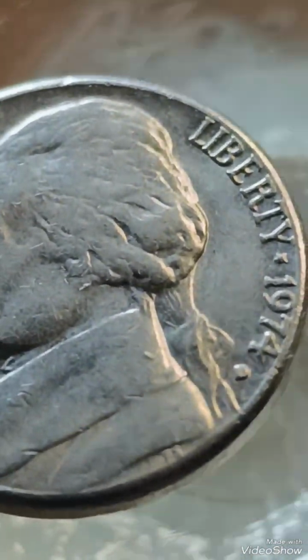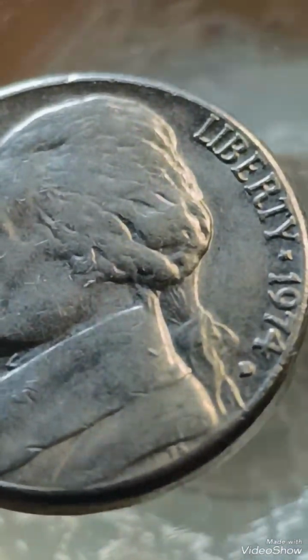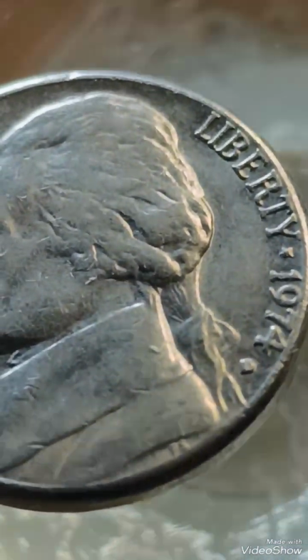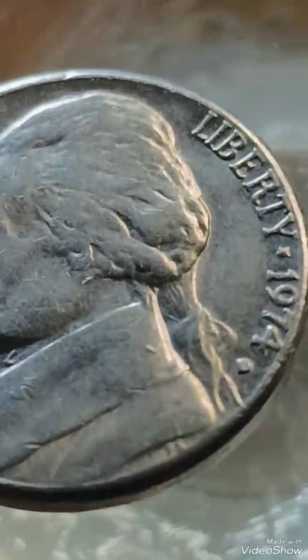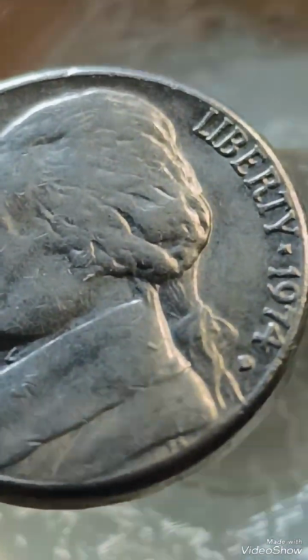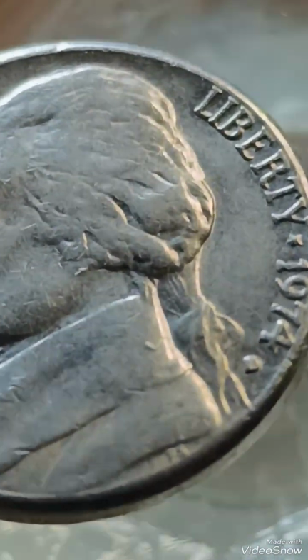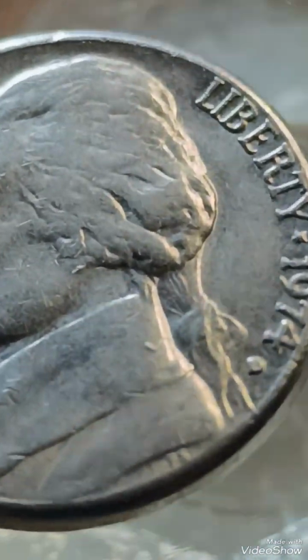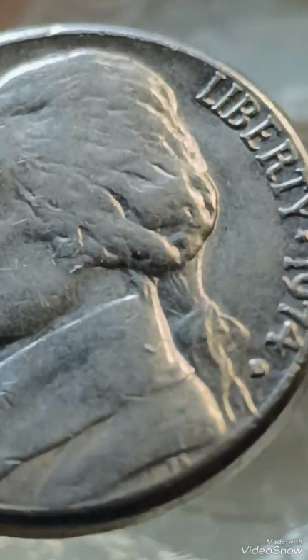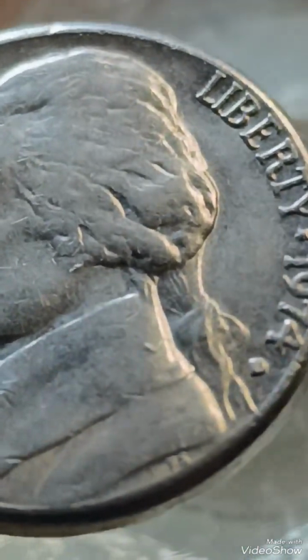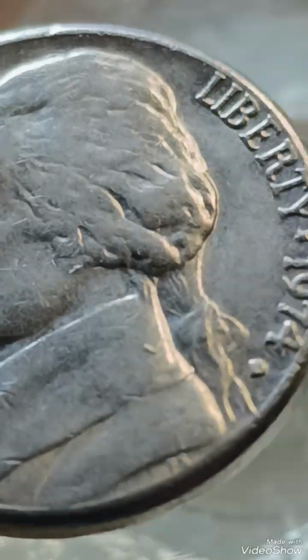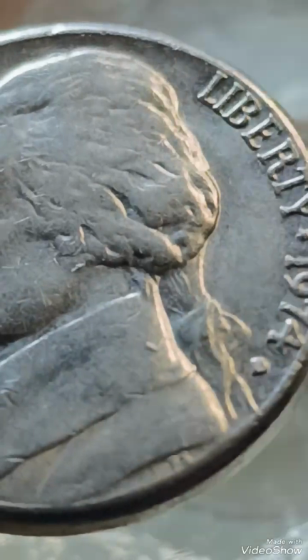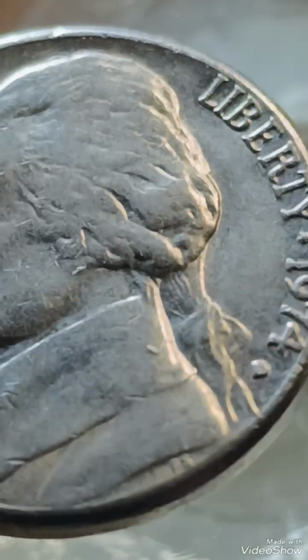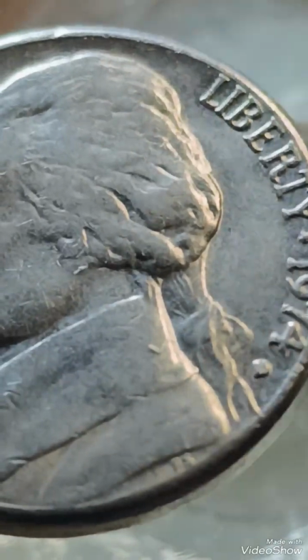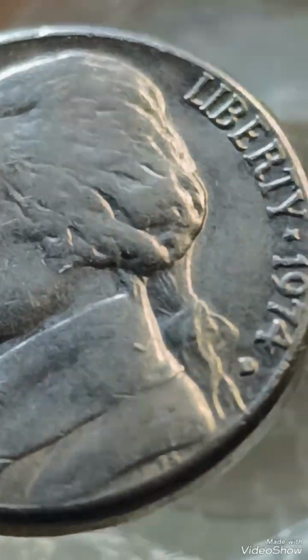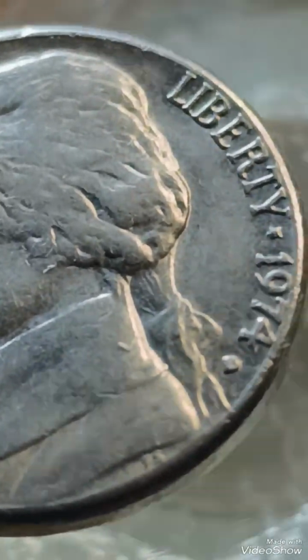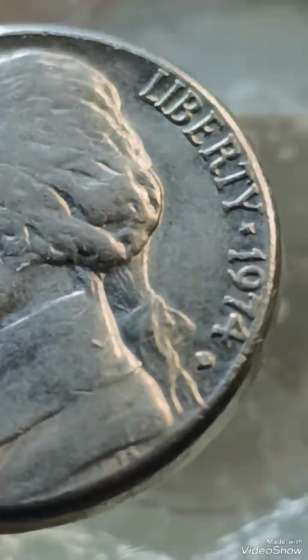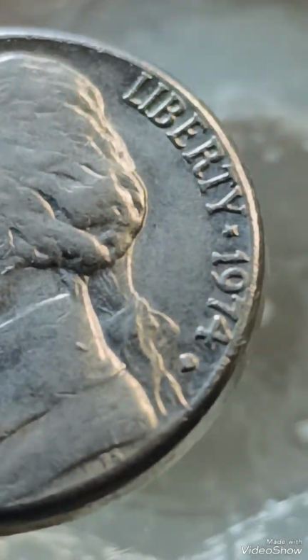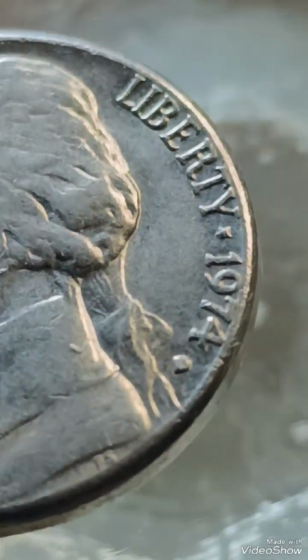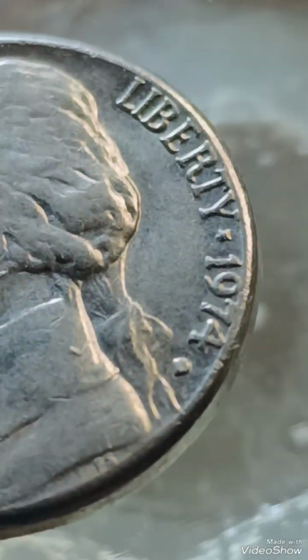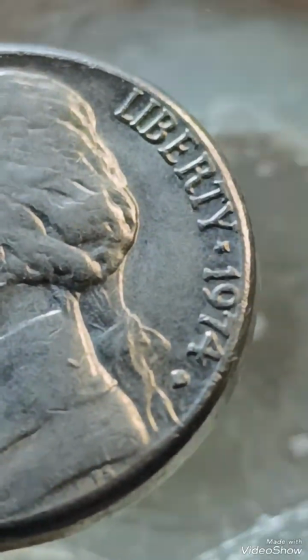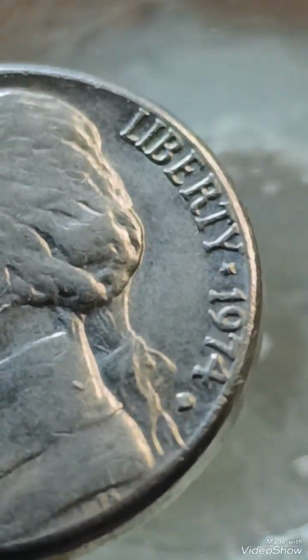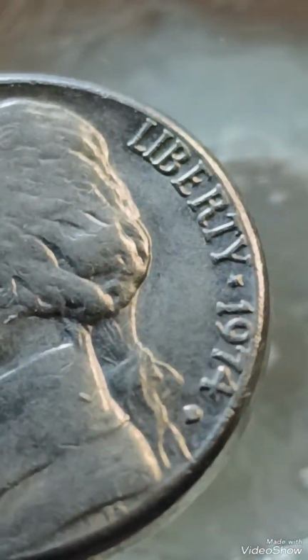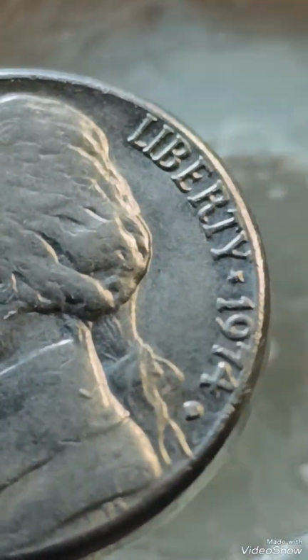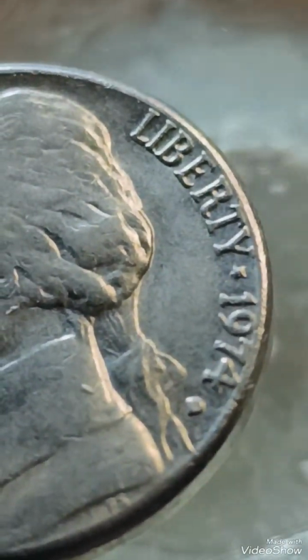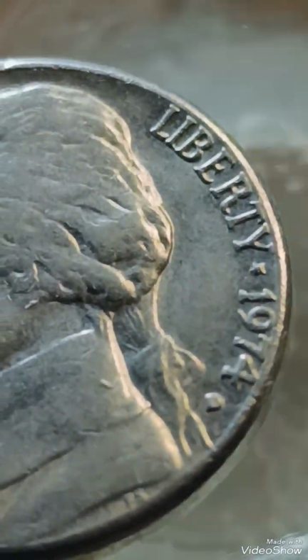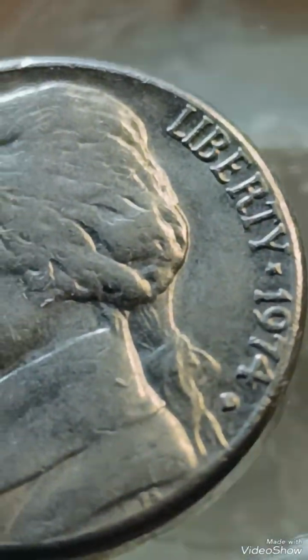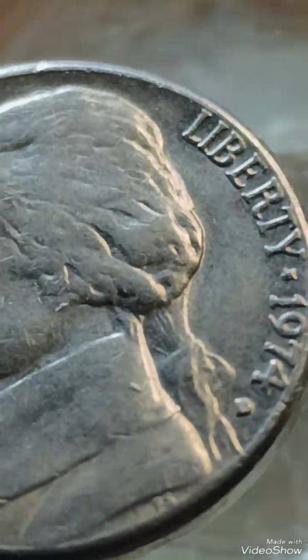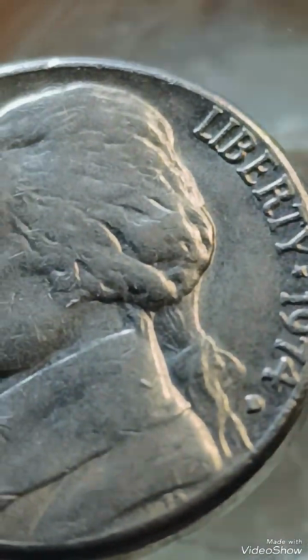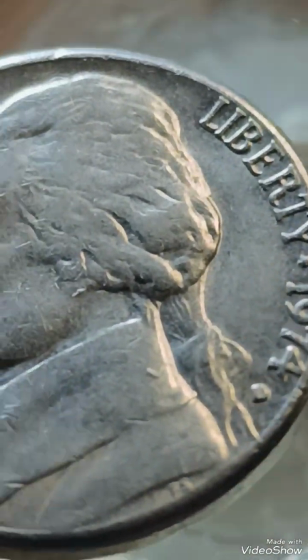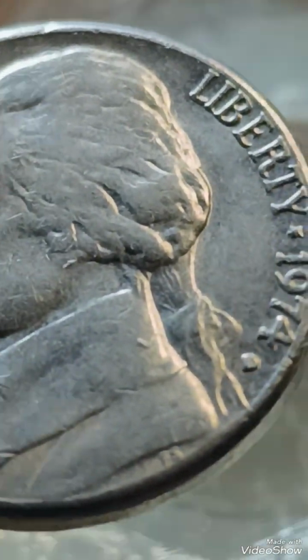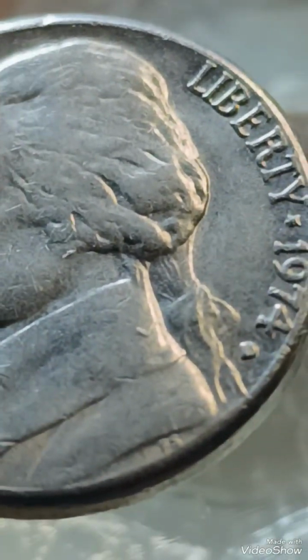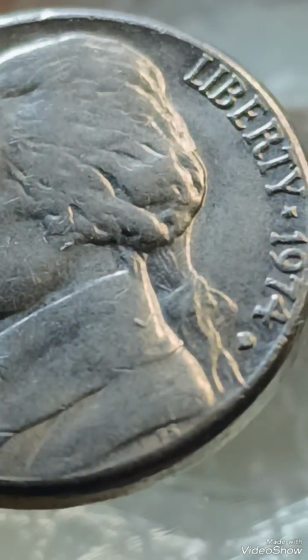Die cracks and cuds: look for raised lines or blobs of metal on the coin, often near the edges or Monticello.